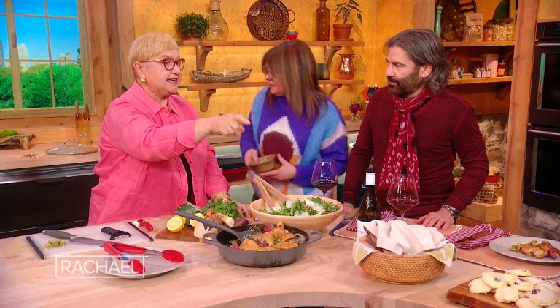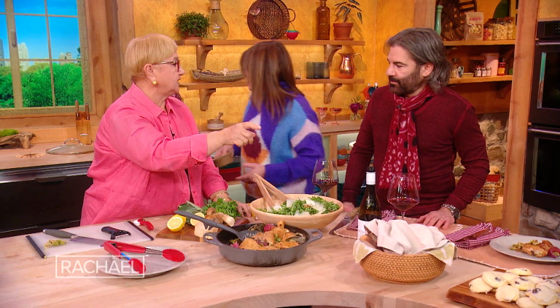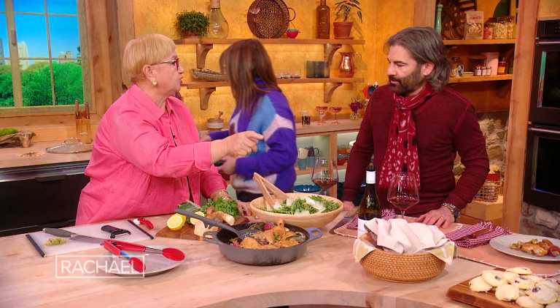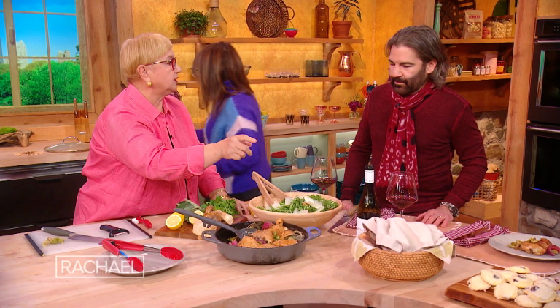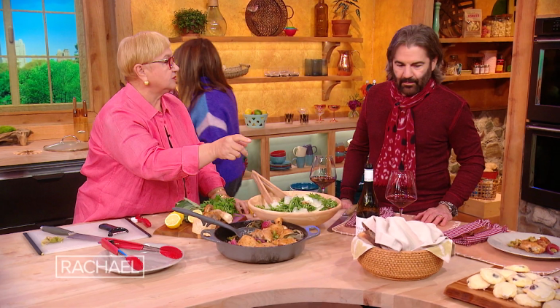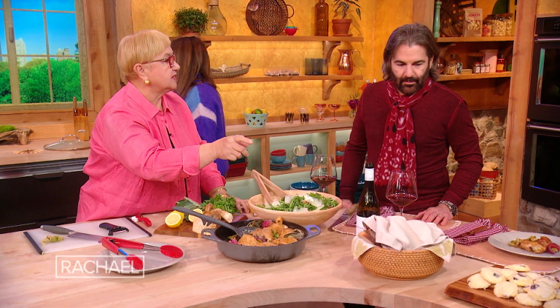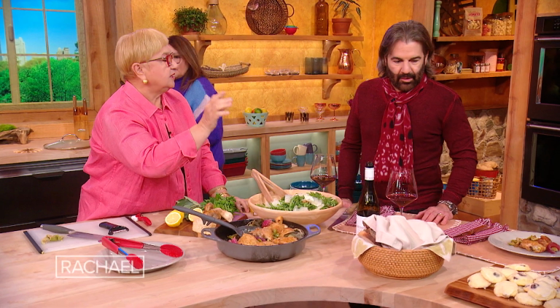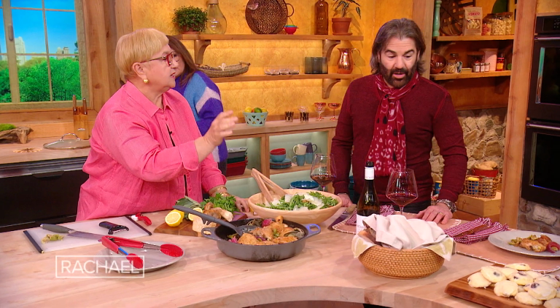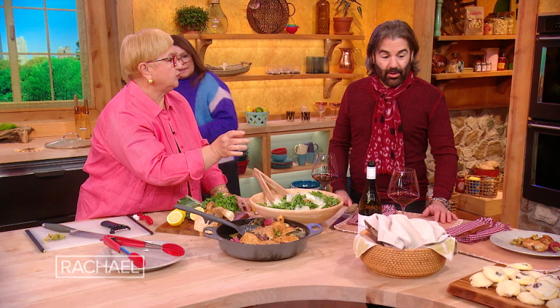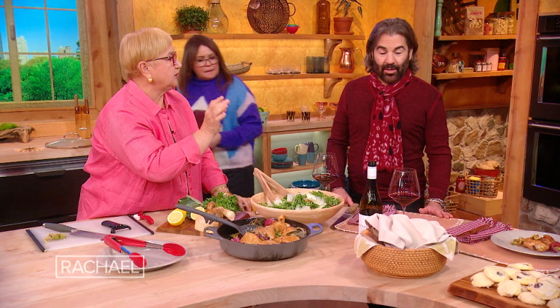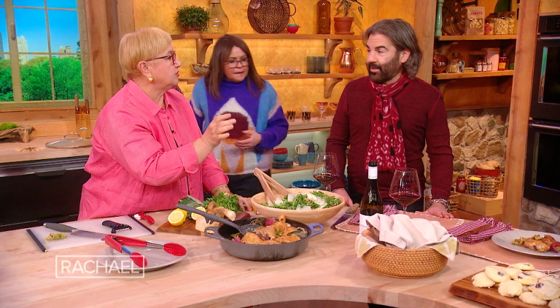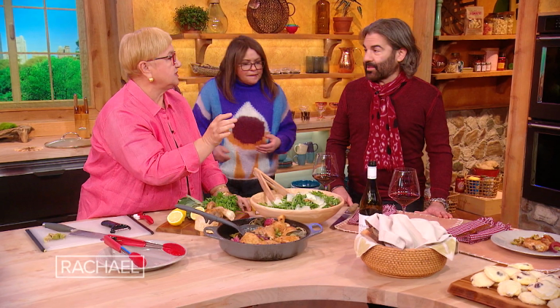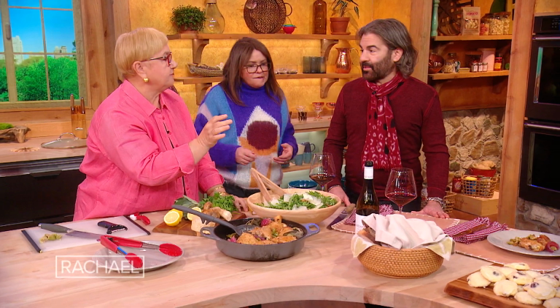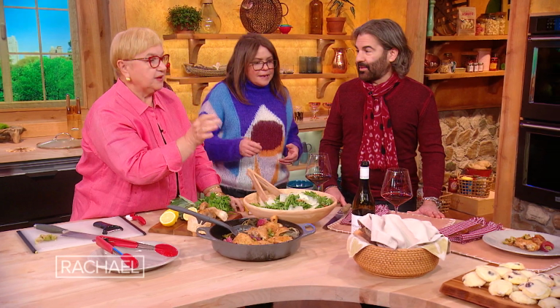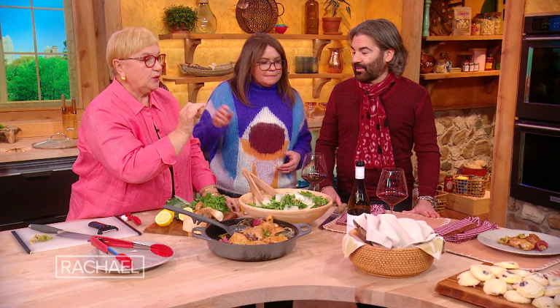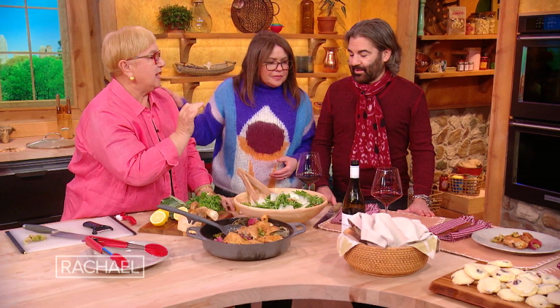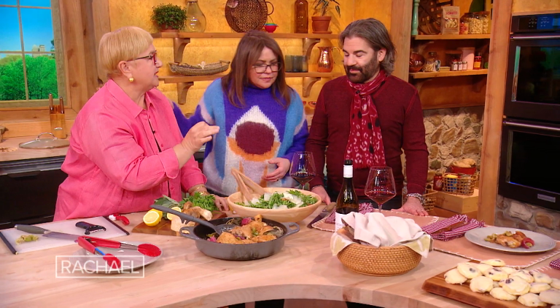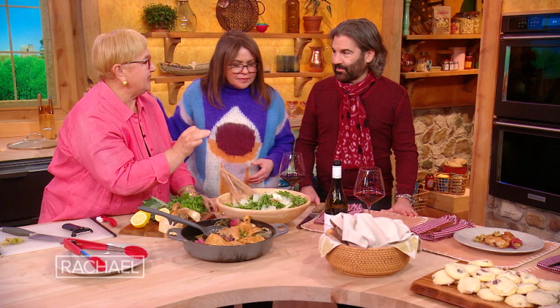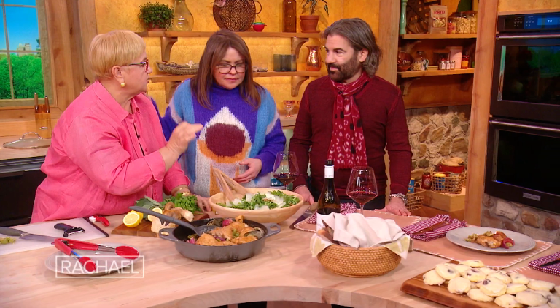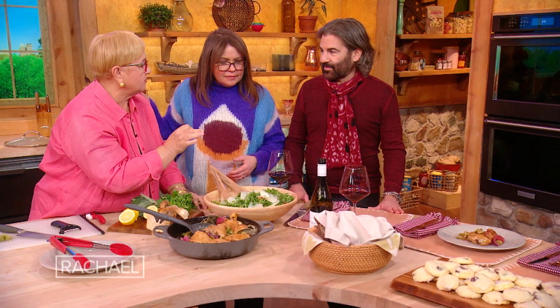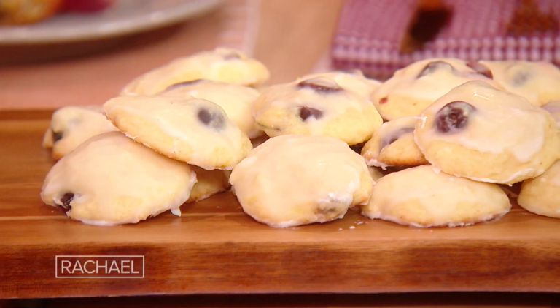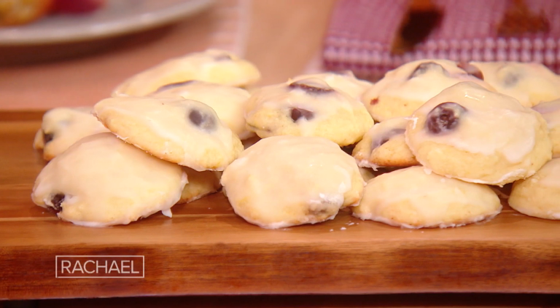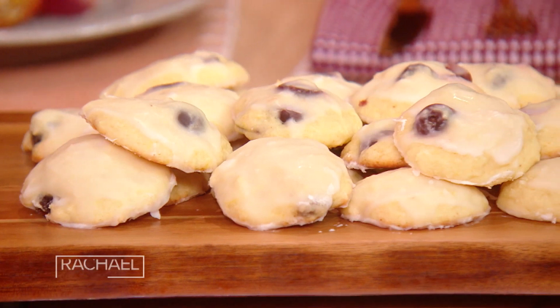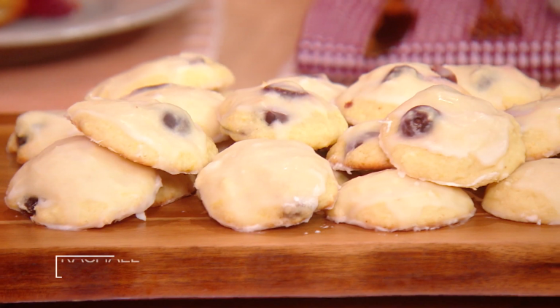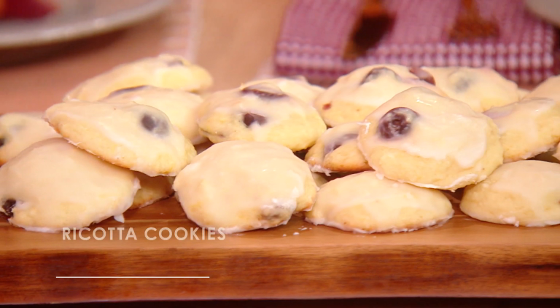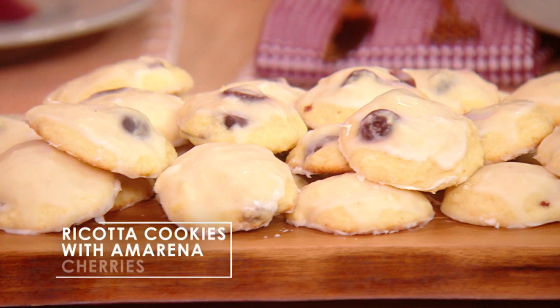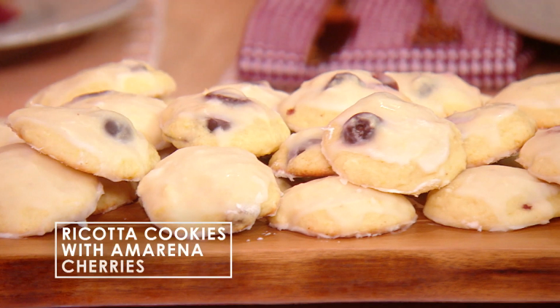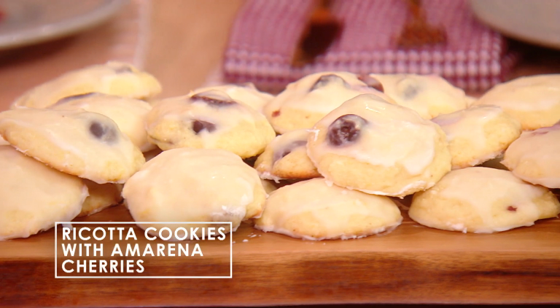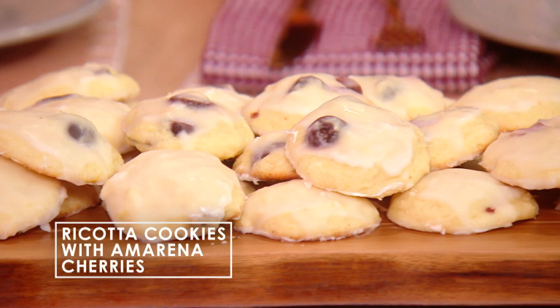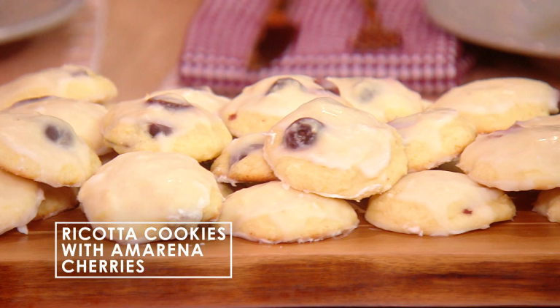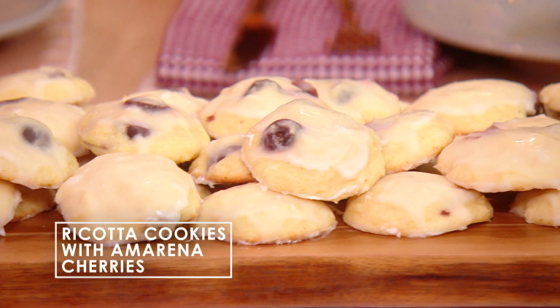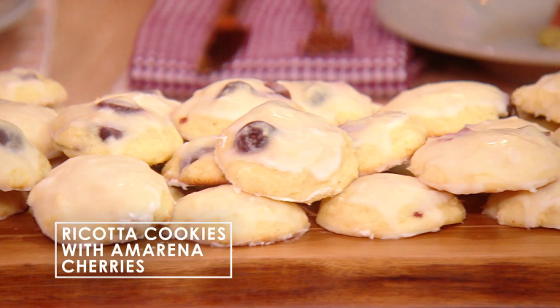And that's the ricotta cookies — ricotta cookies with amarene cherries. You know the amarene? He loves amarene. He used those in a Manhattan.